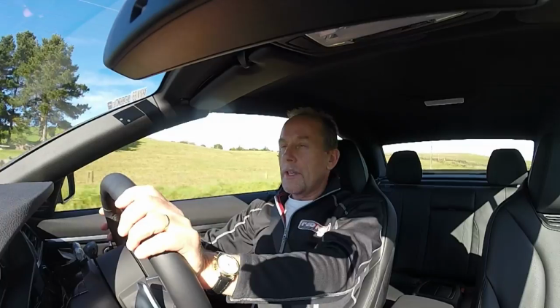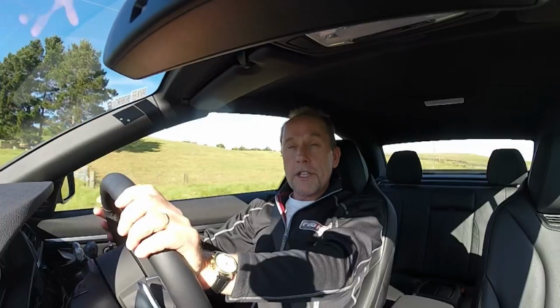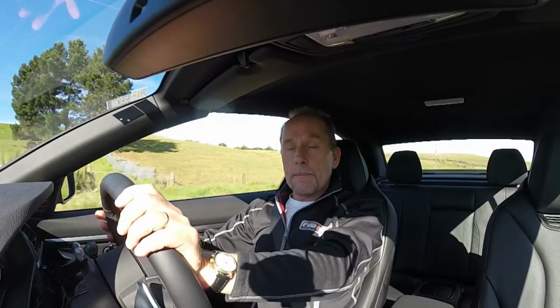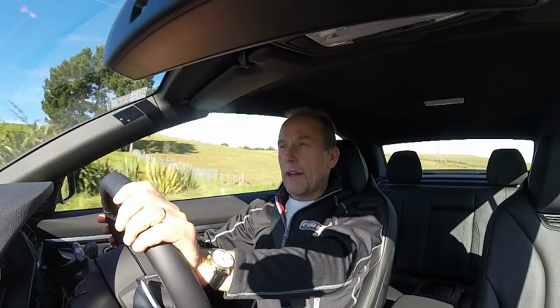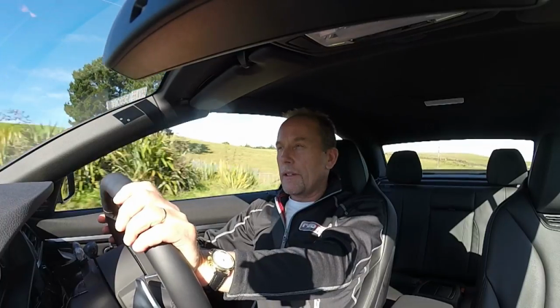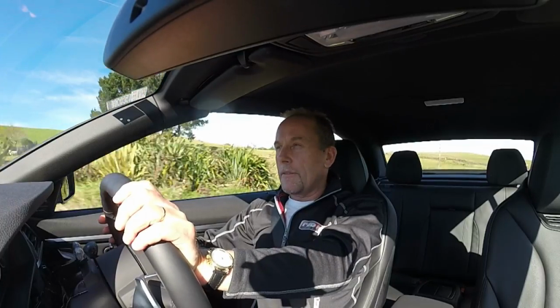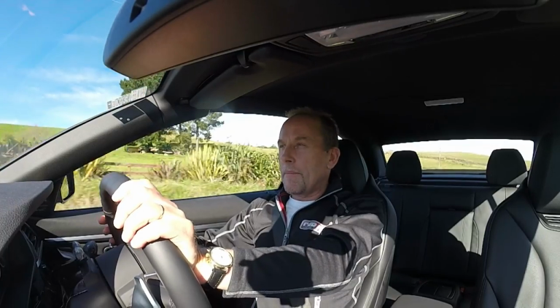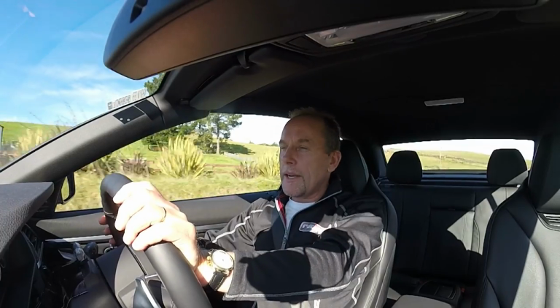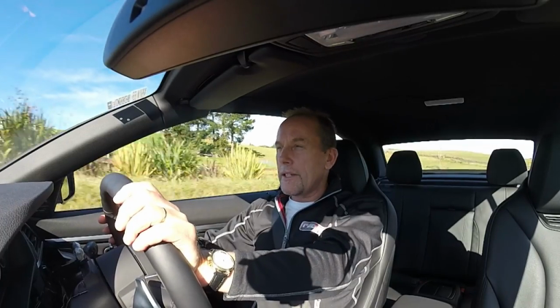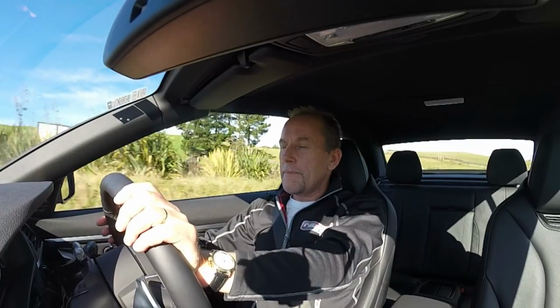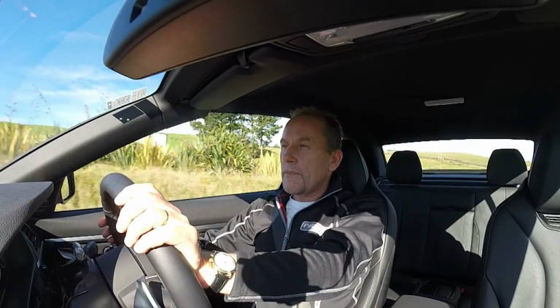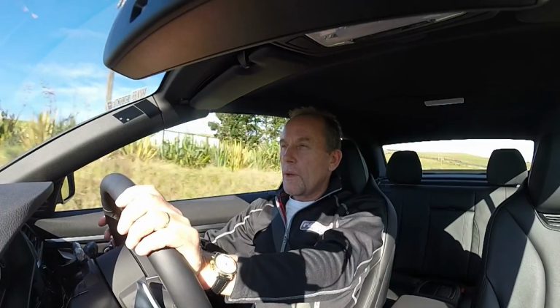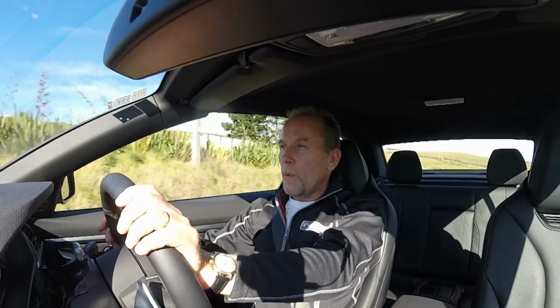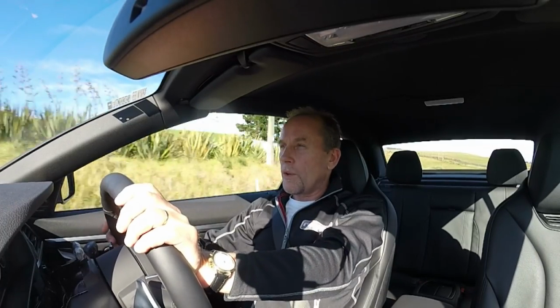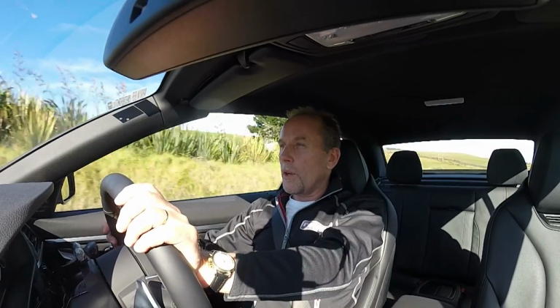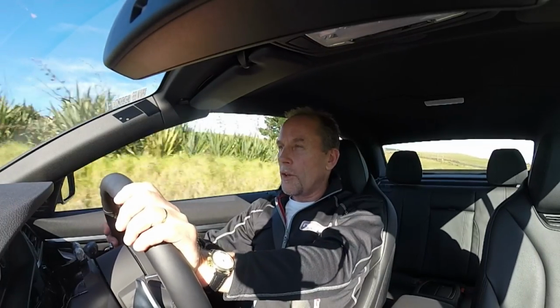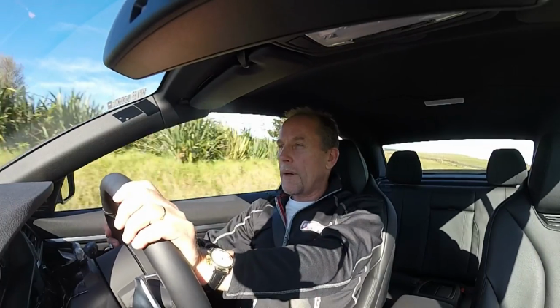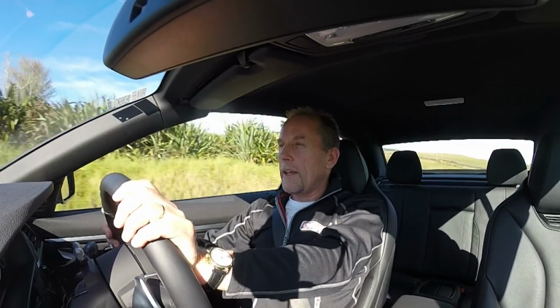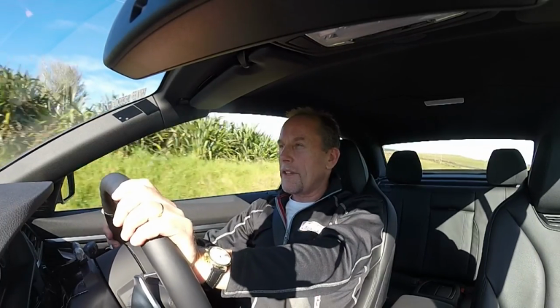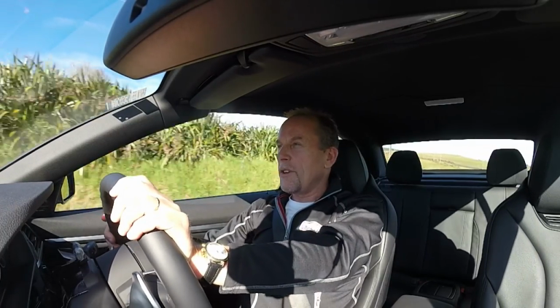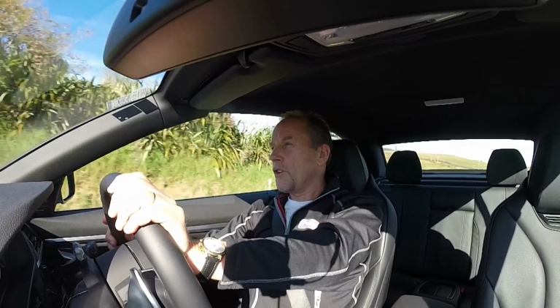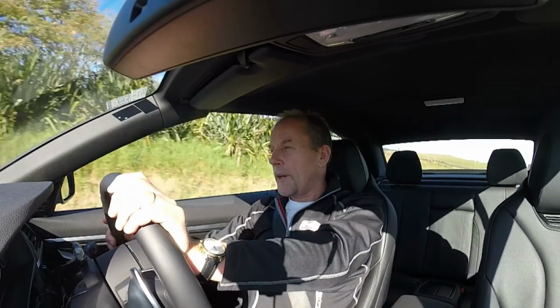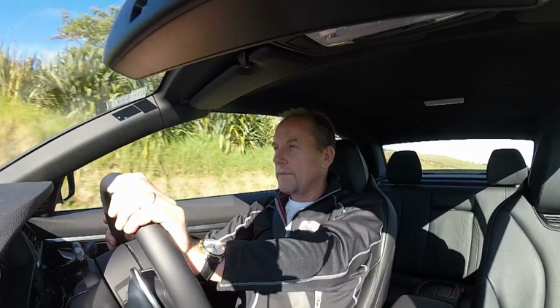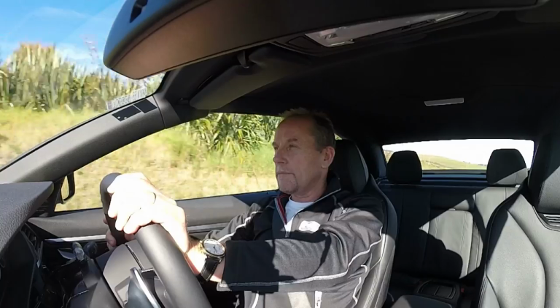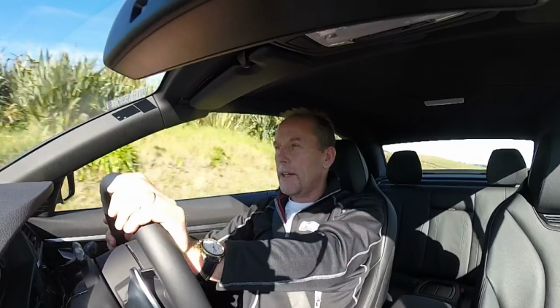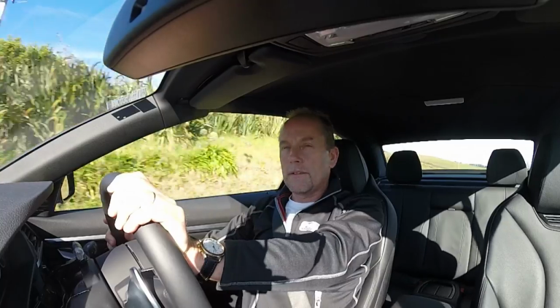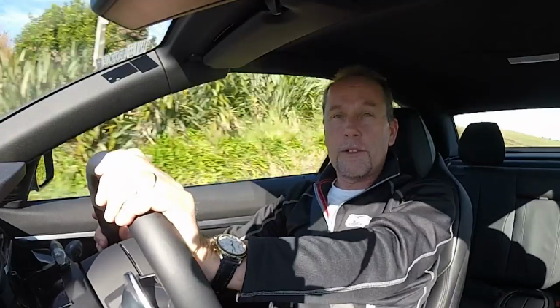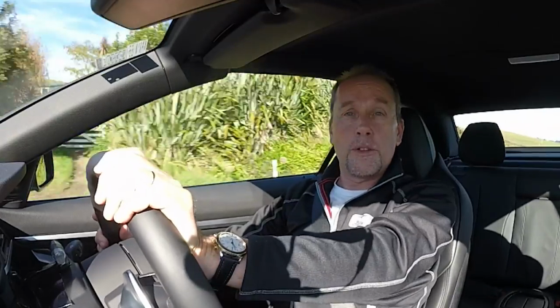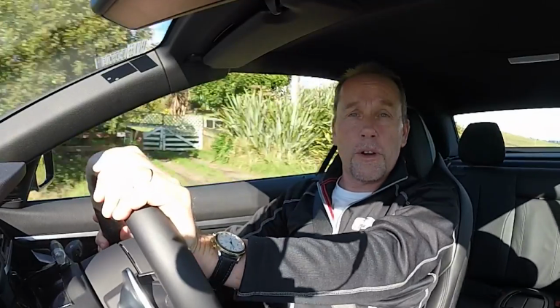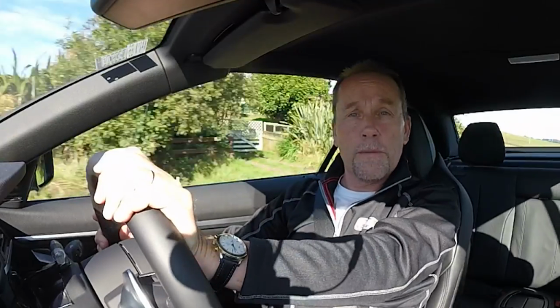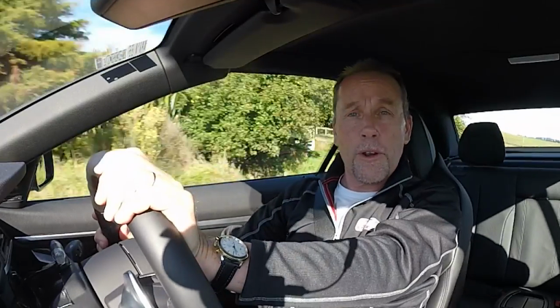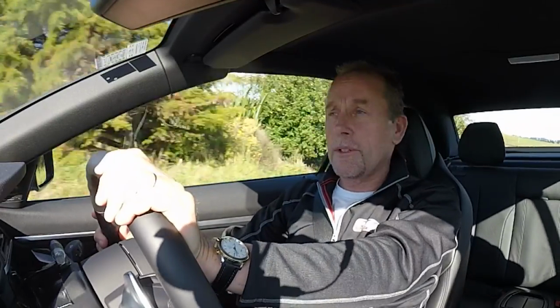Second part of our brain teaser — what do you call a coupe that's not a coupe? Well, you call it a convertible.